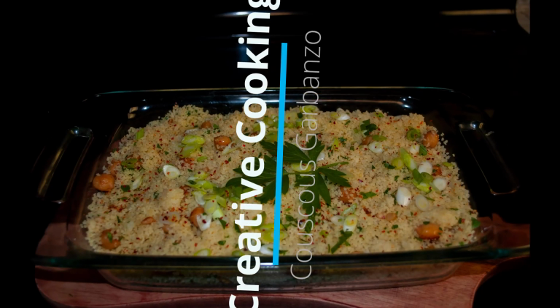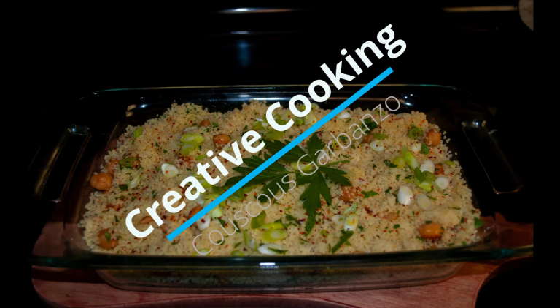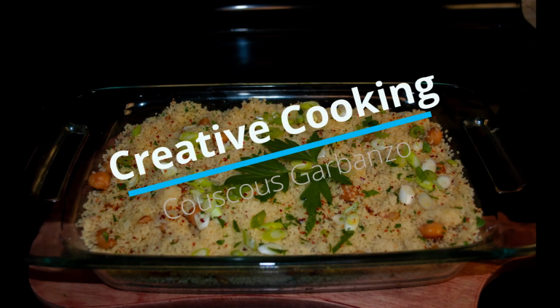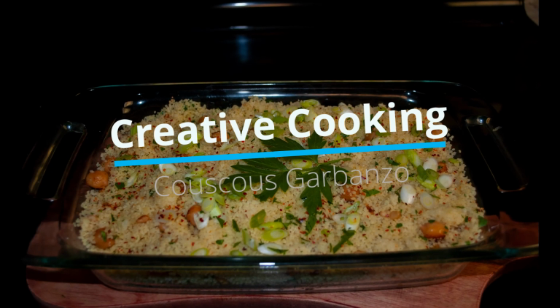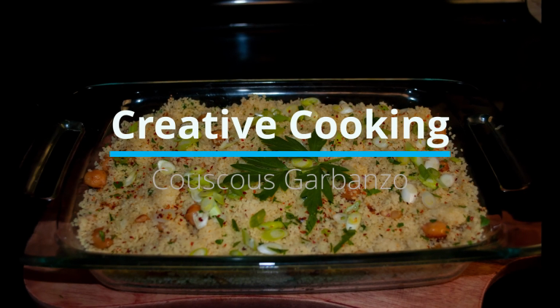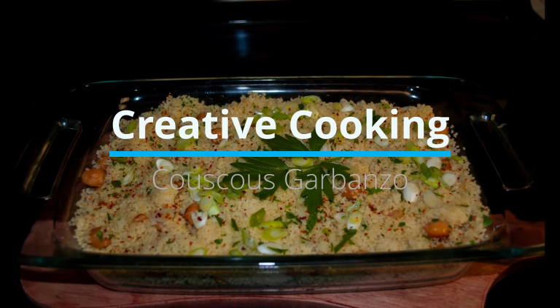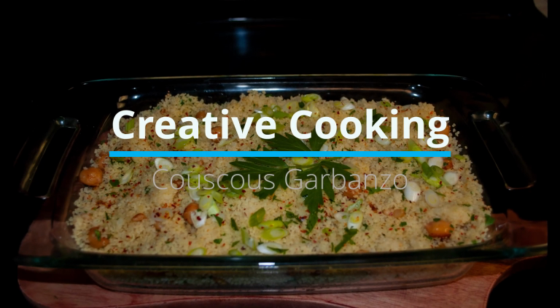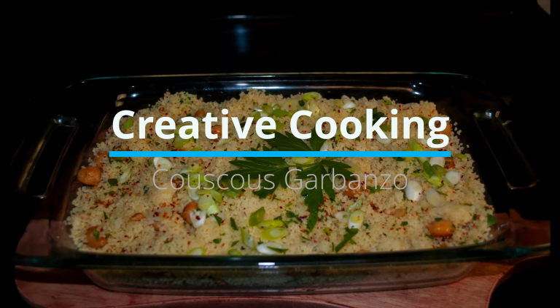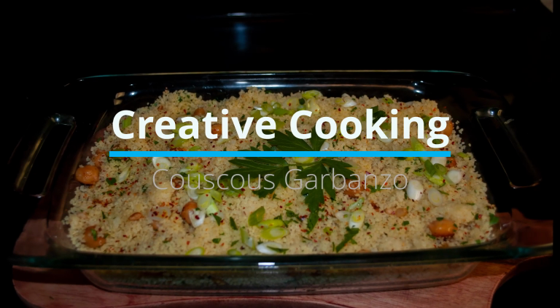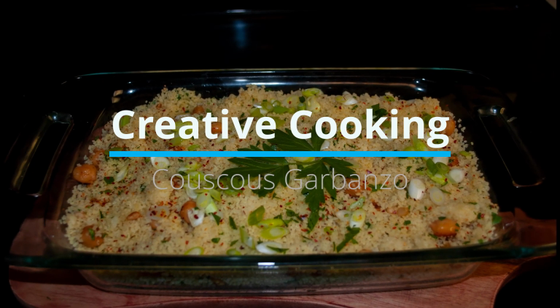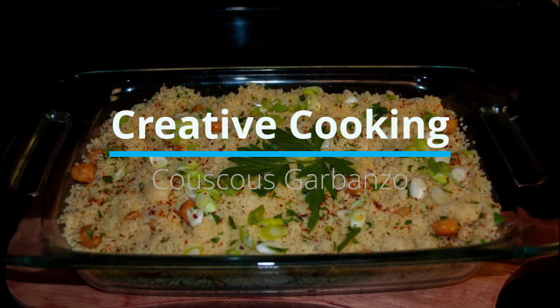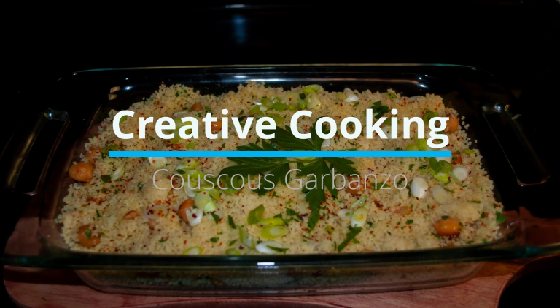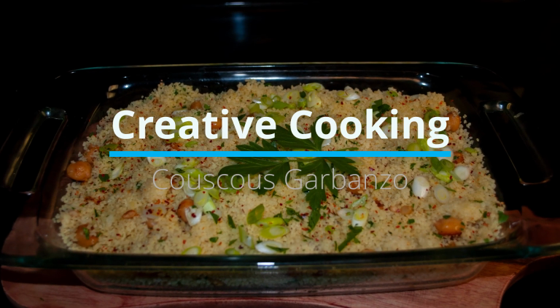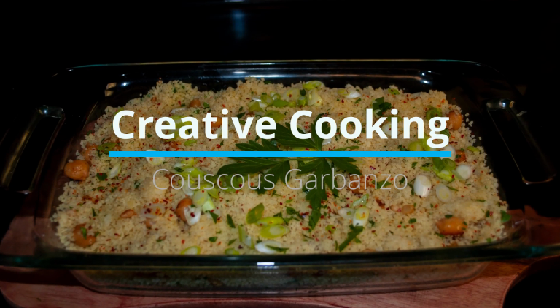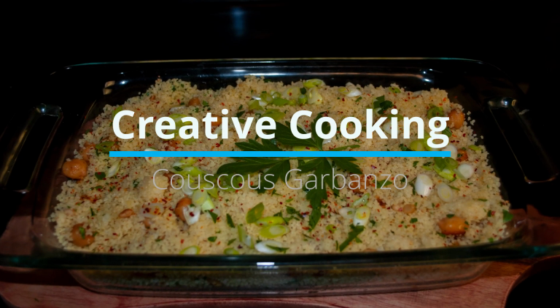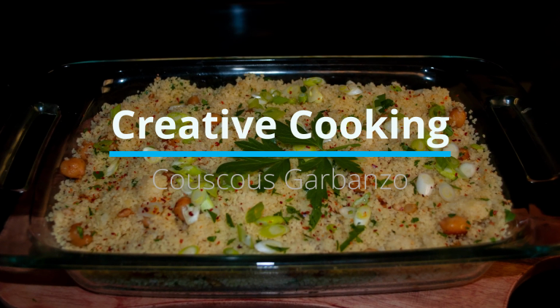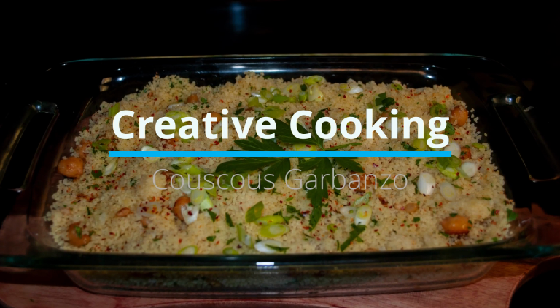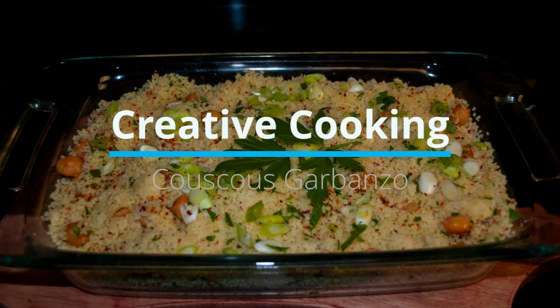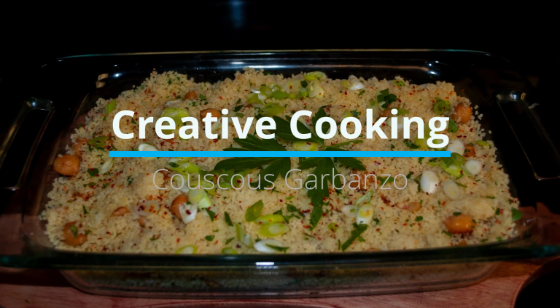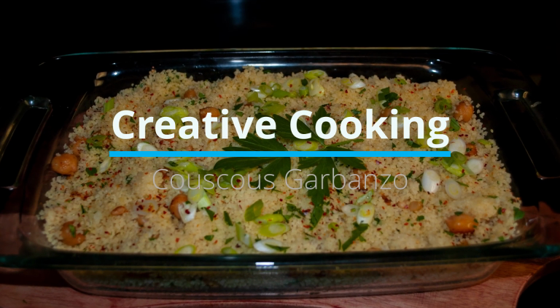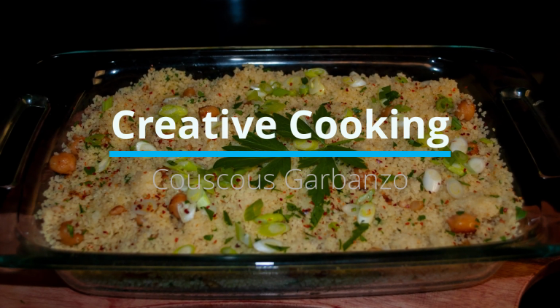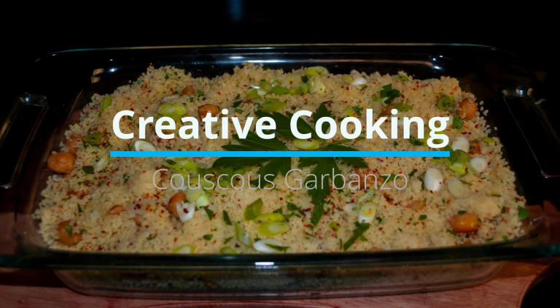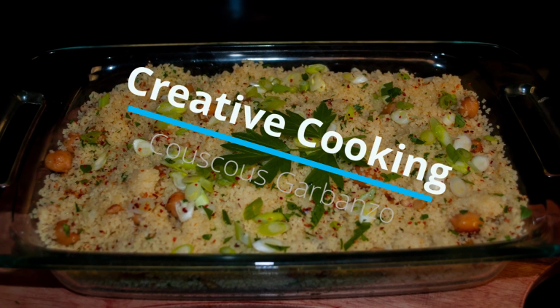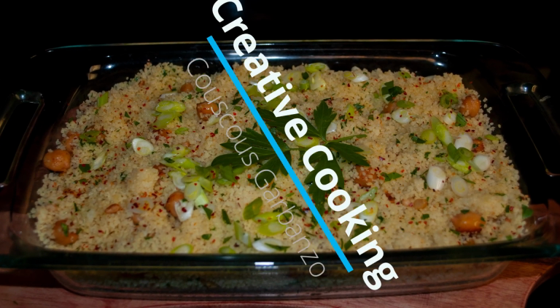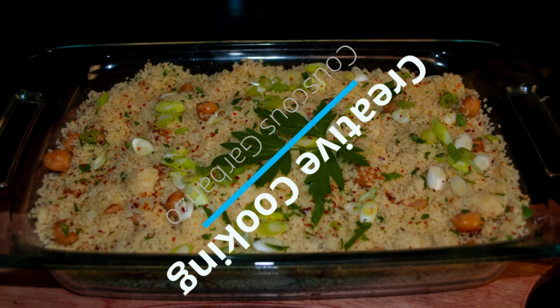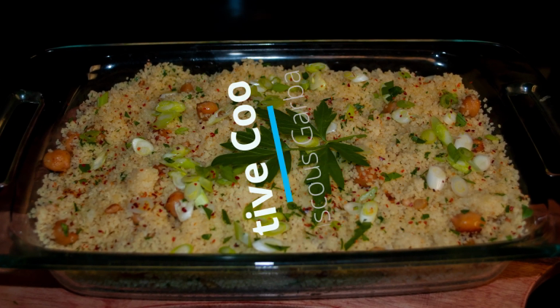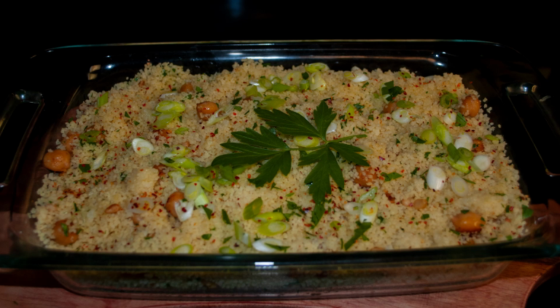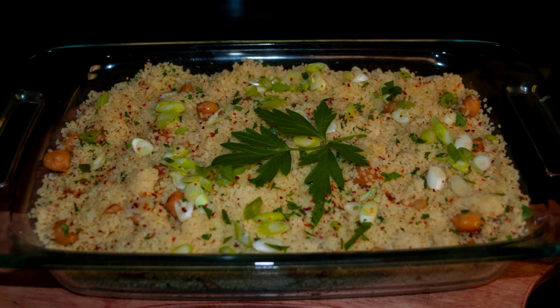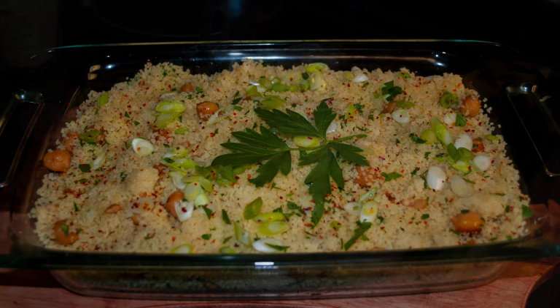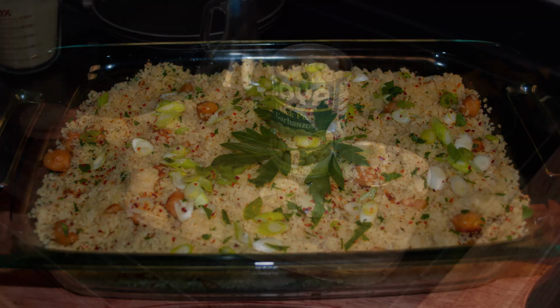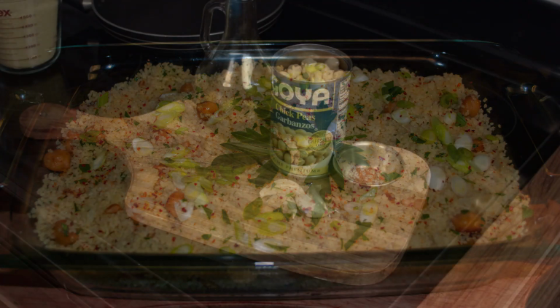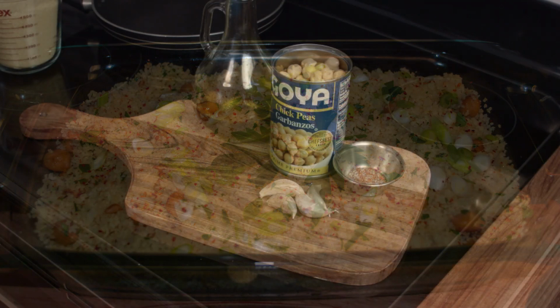Welcome to Creative Cooking. Today we're going to make couscous garbanzo. So let's get started.